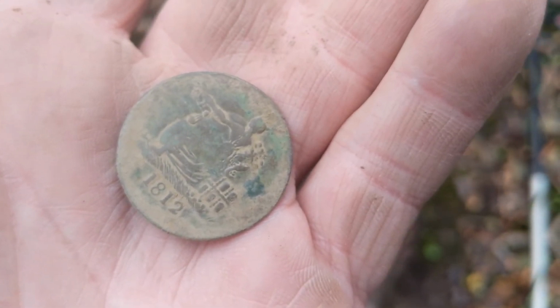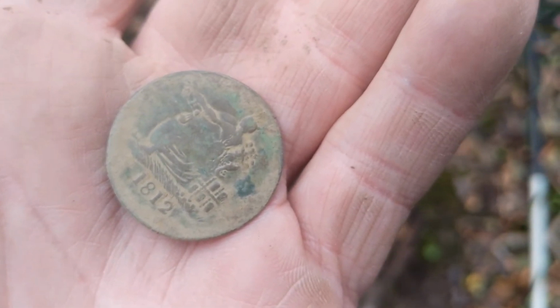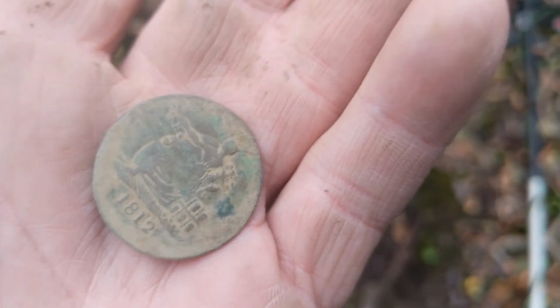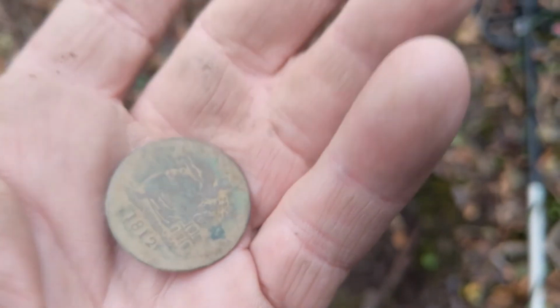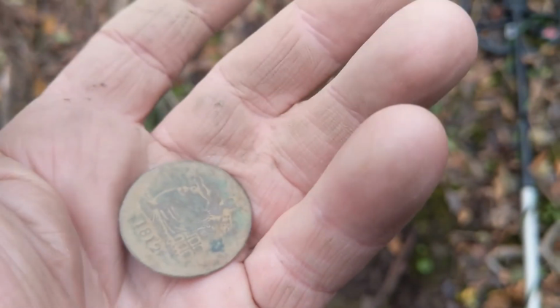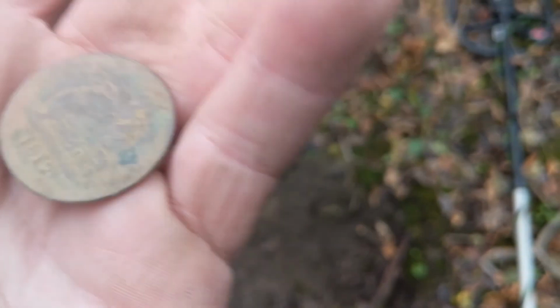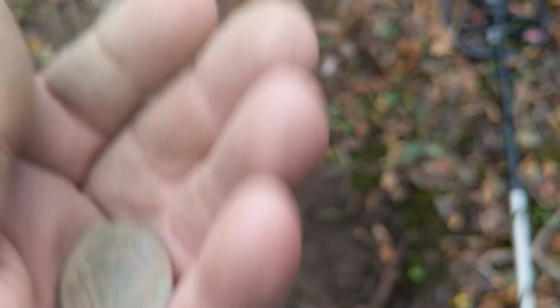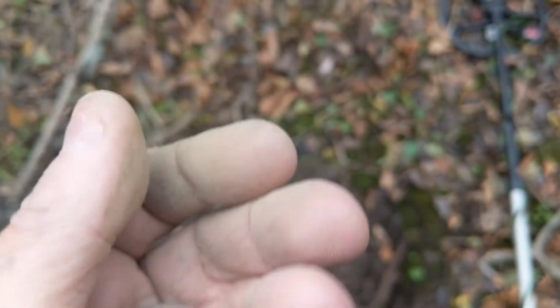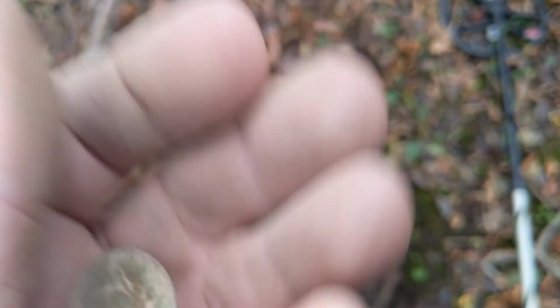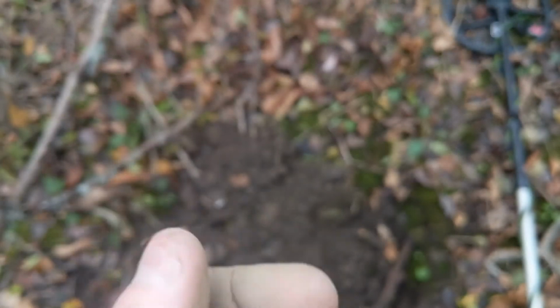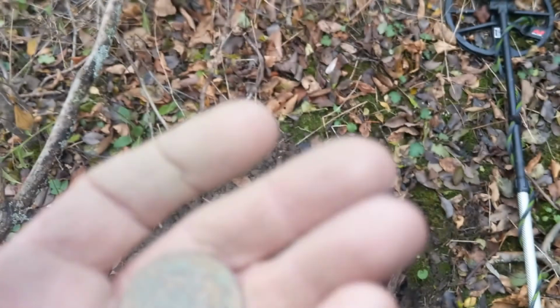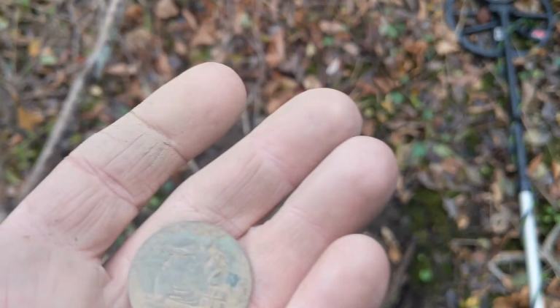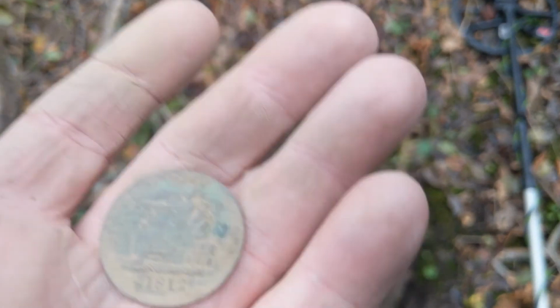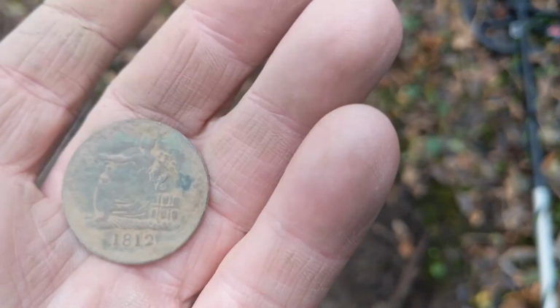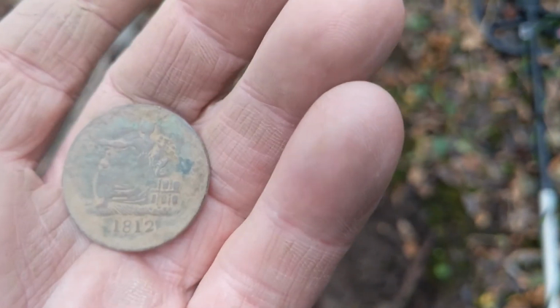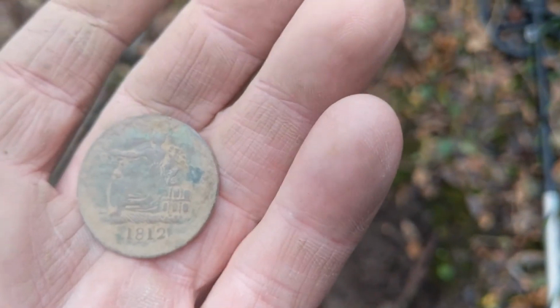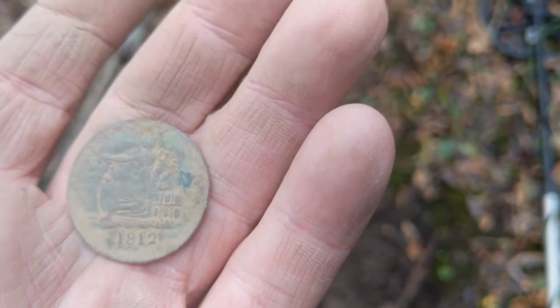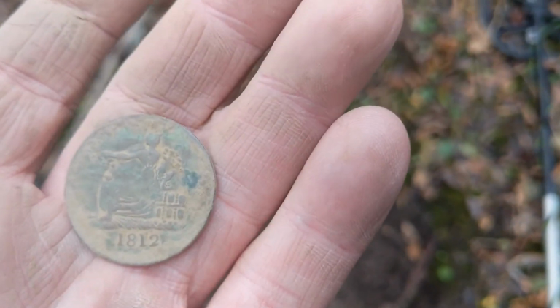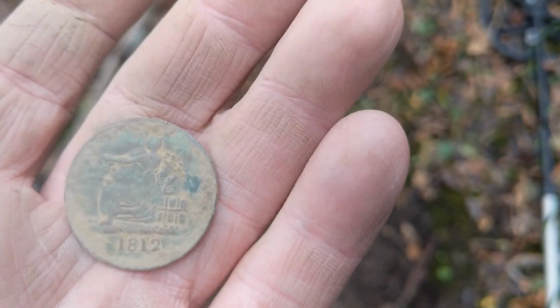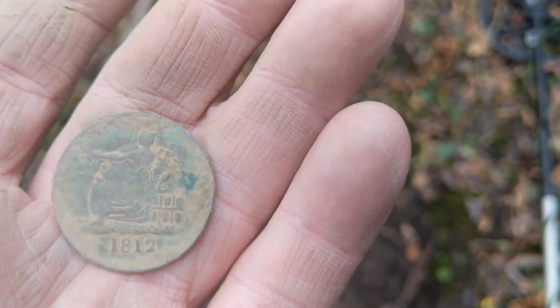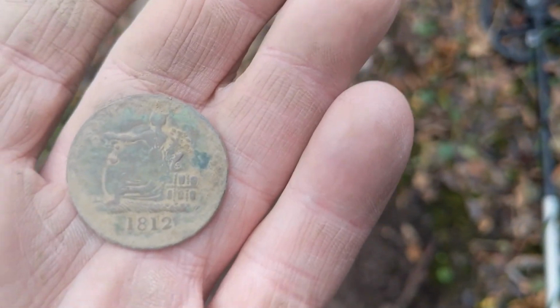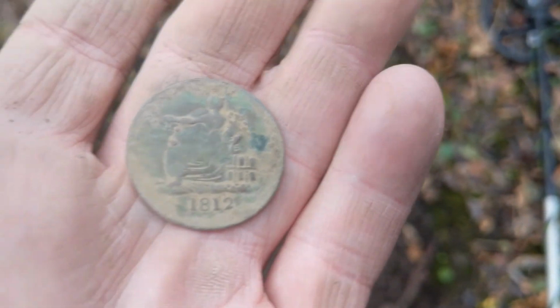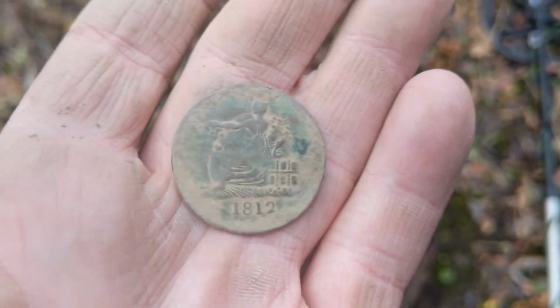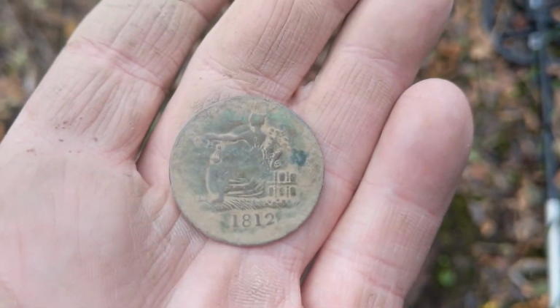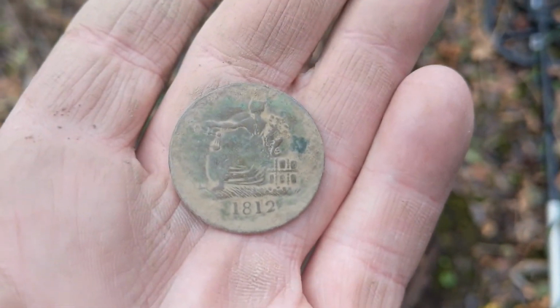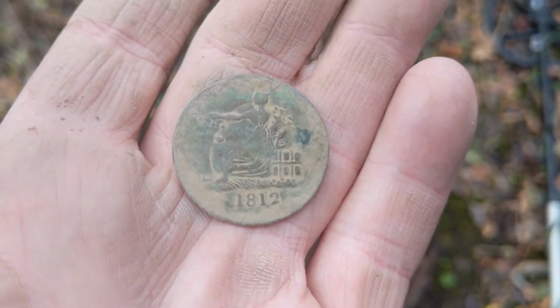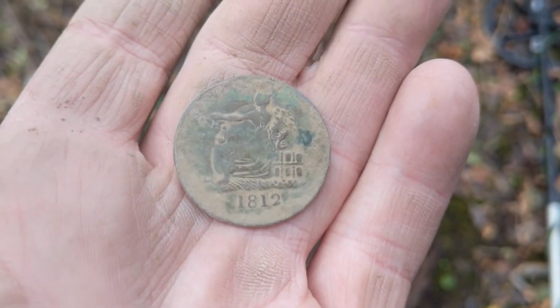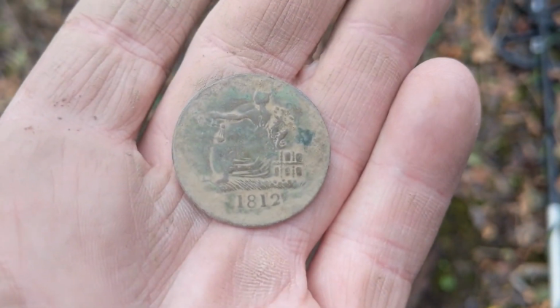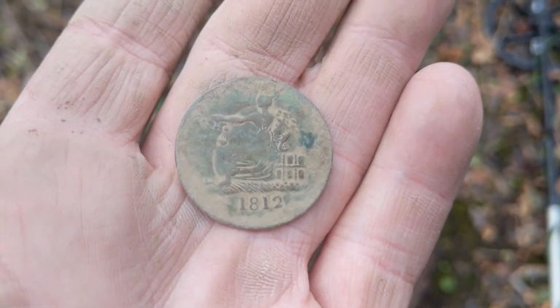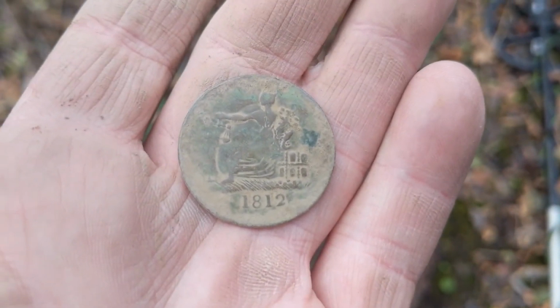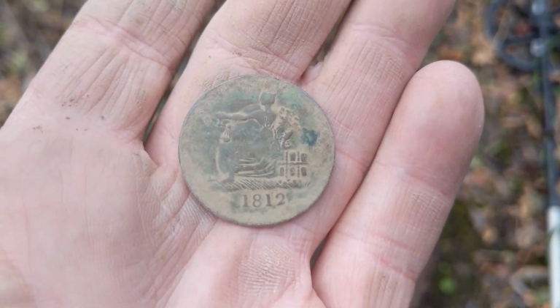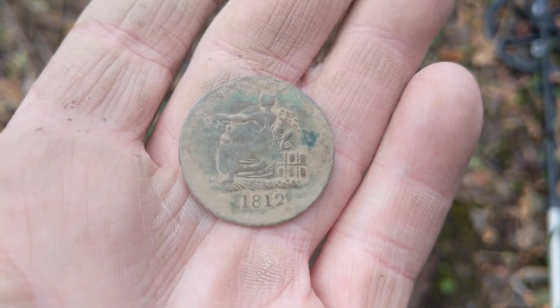Starting to get chilly — probably like three o'clock or something, so I'll be packing it in soon.